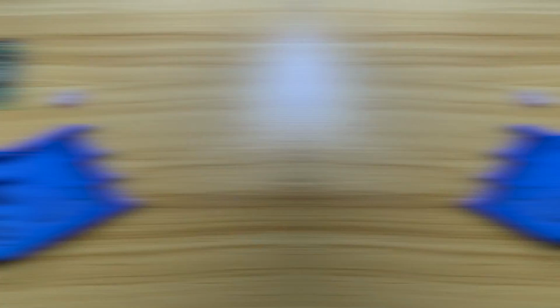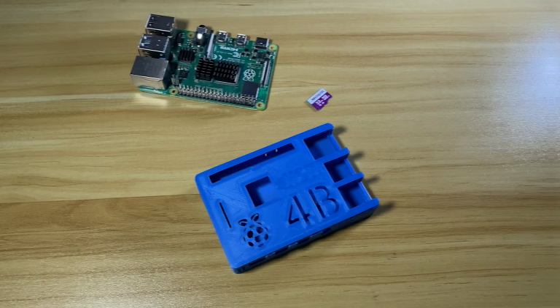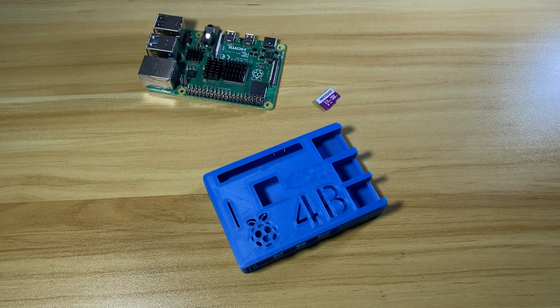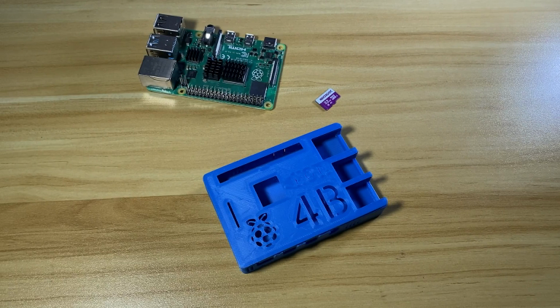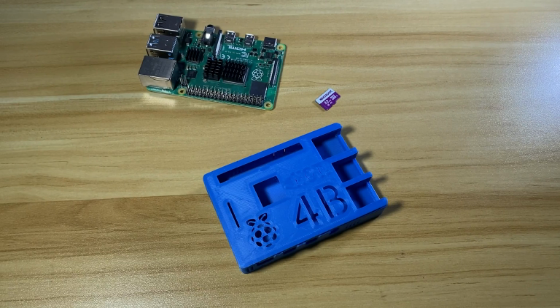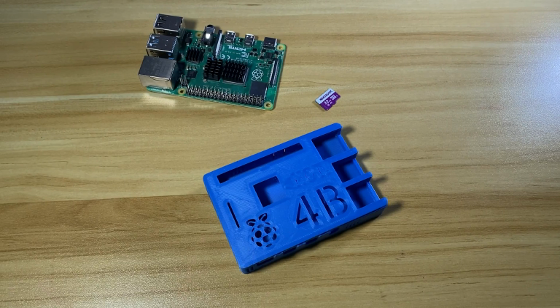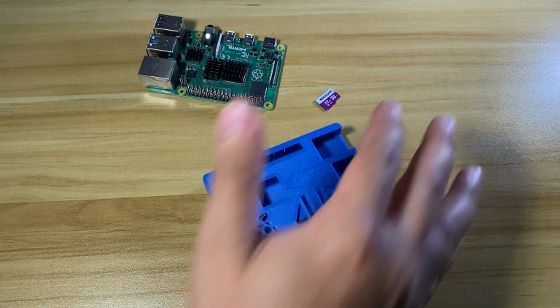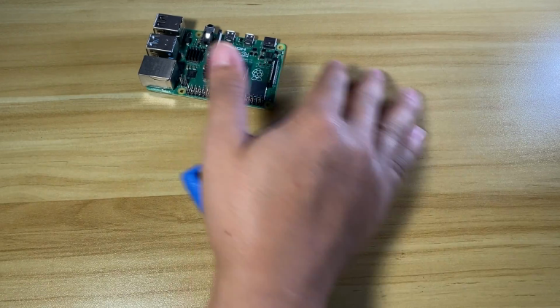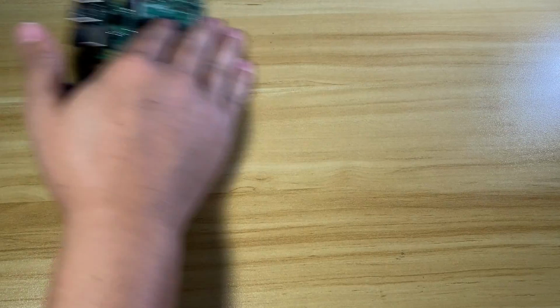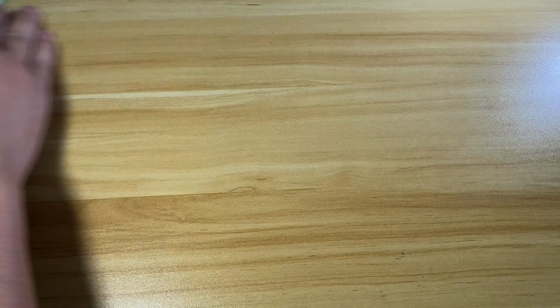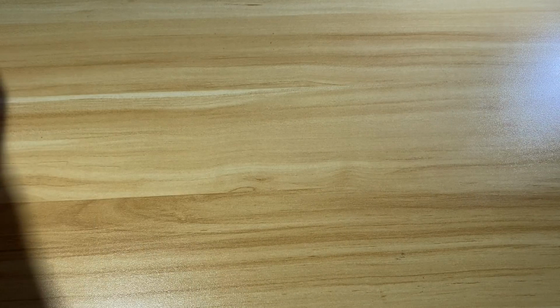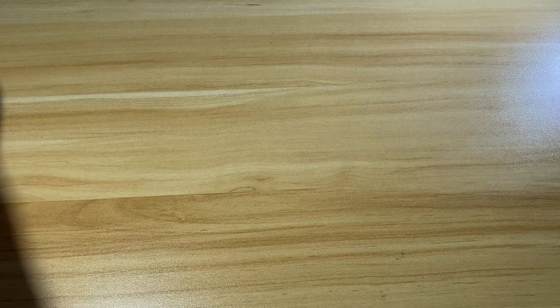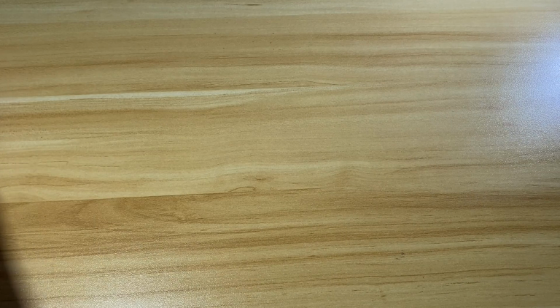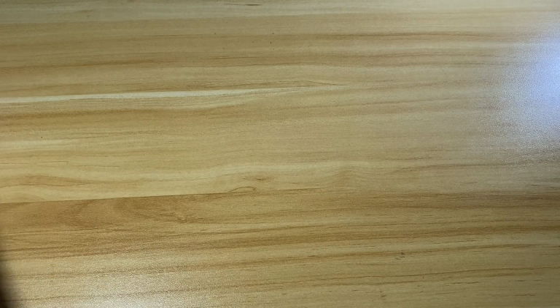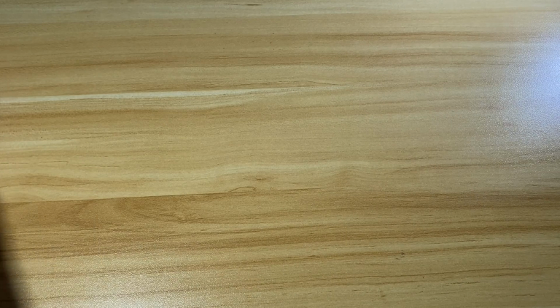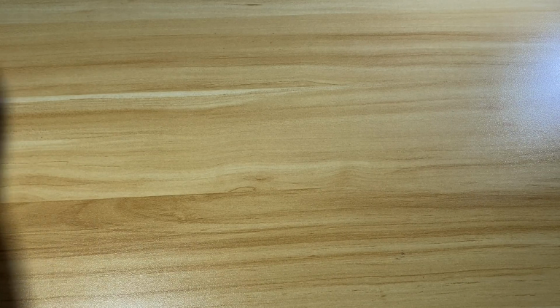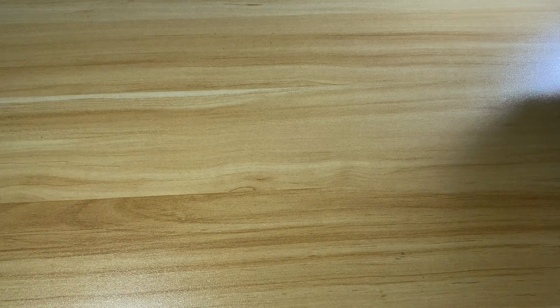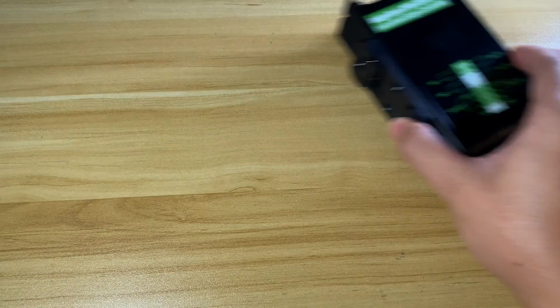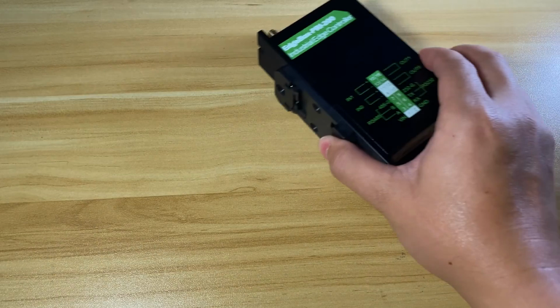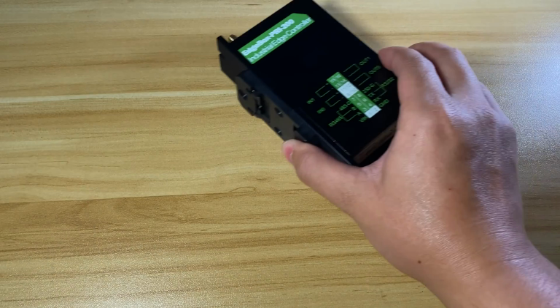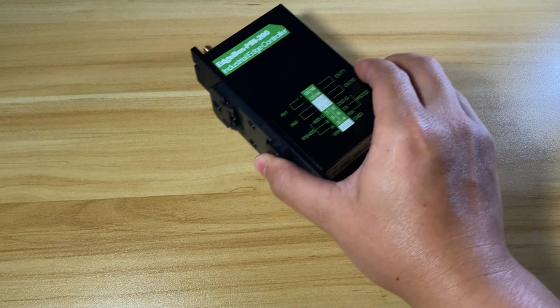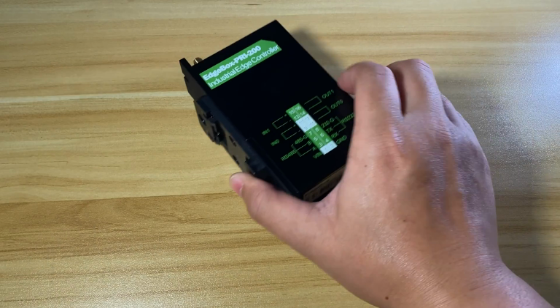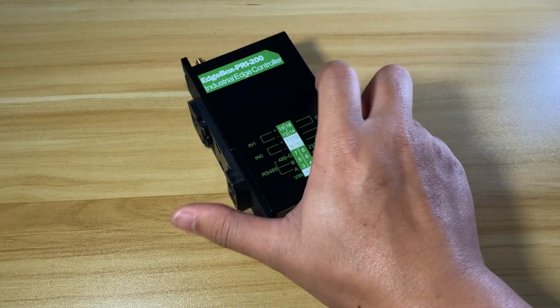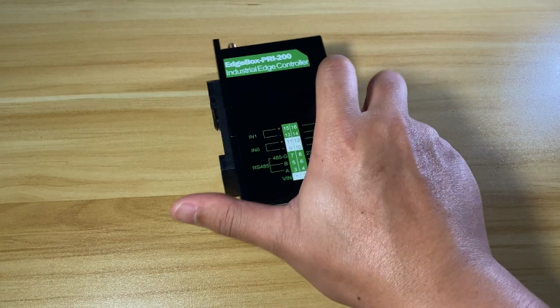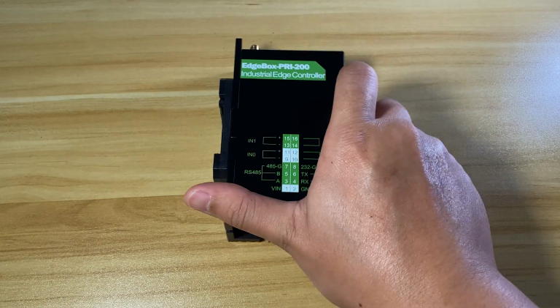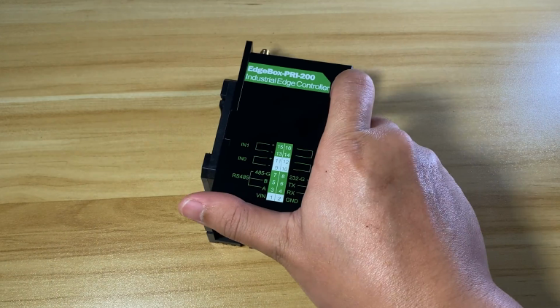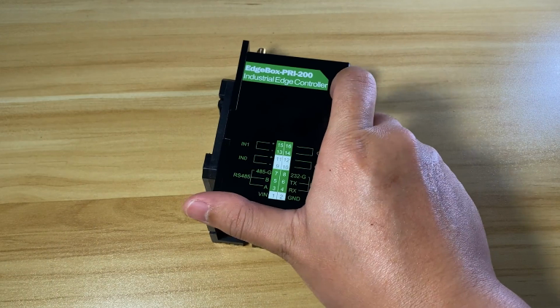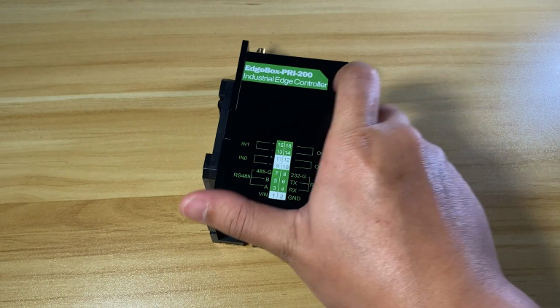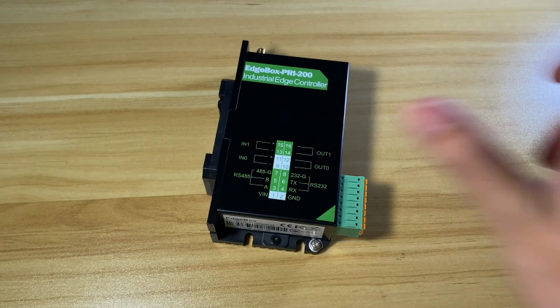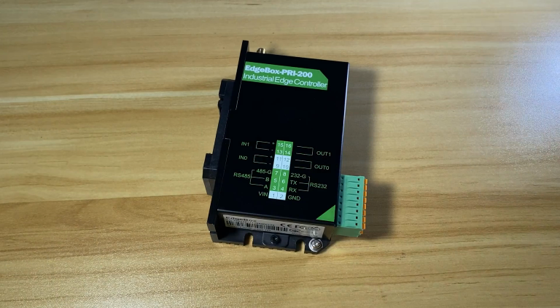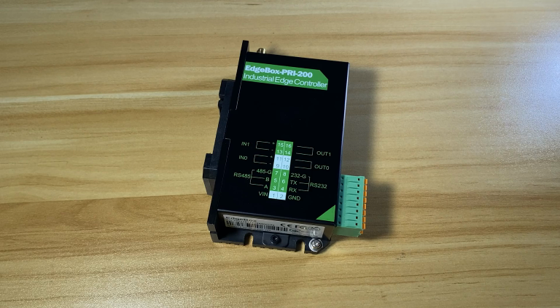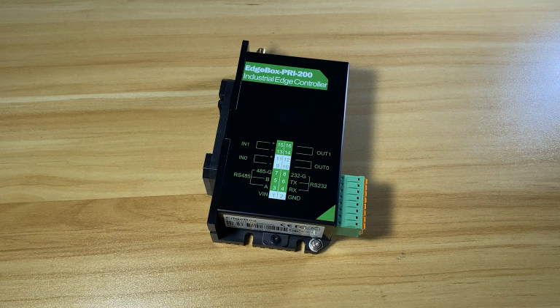You don't have to spend time on device setup. Just plug in the power supply and you are ready to go.